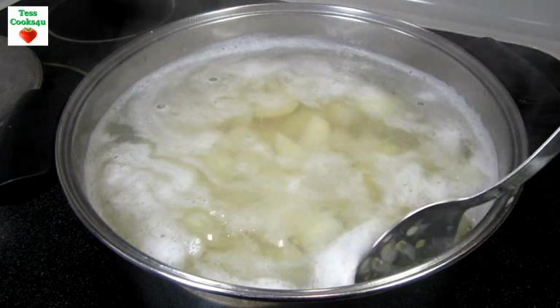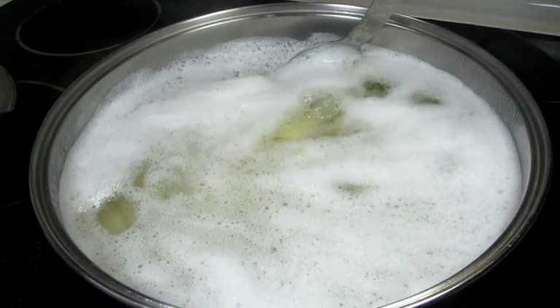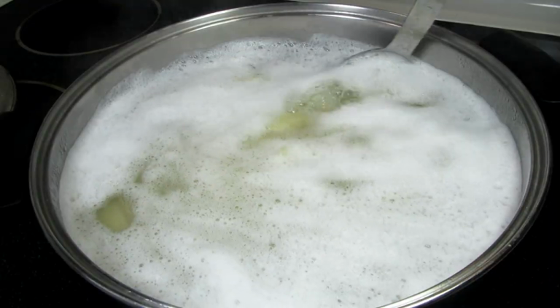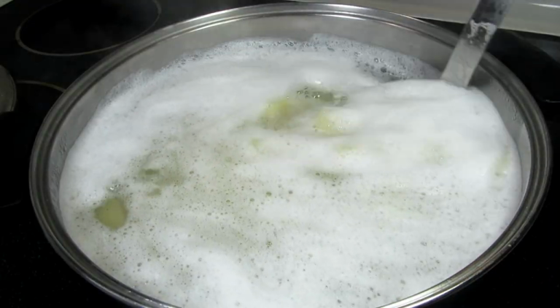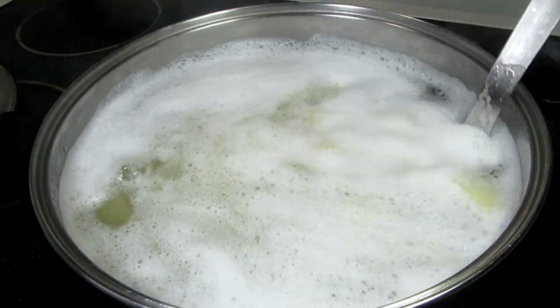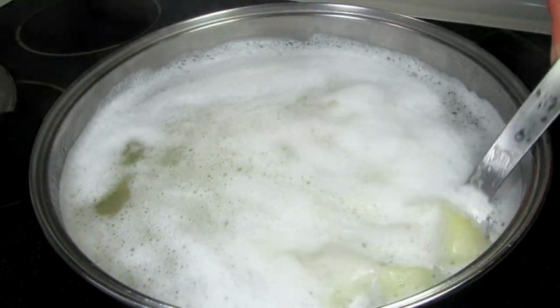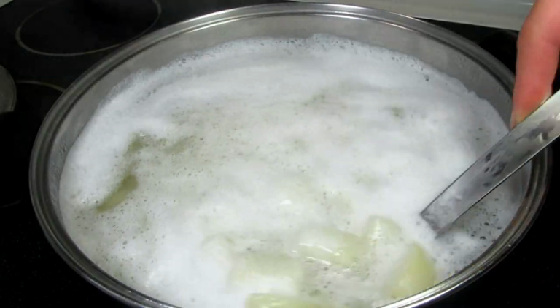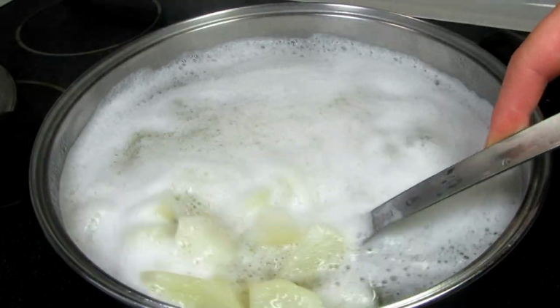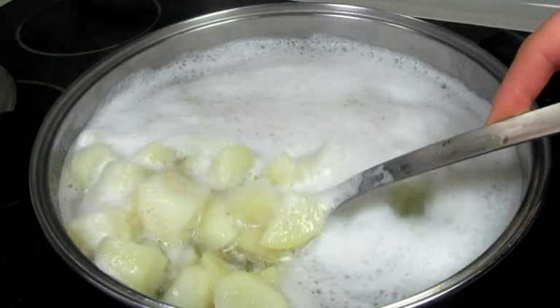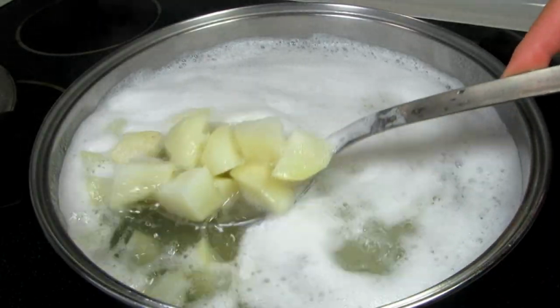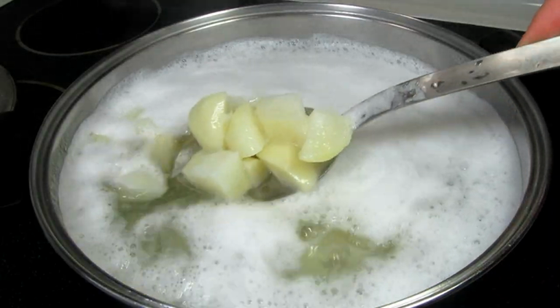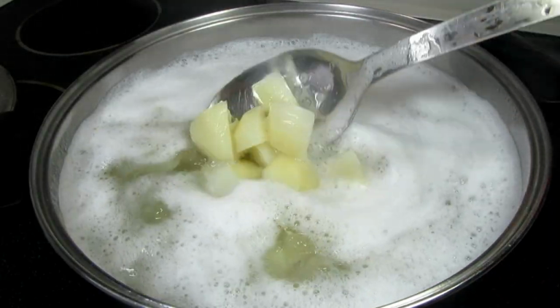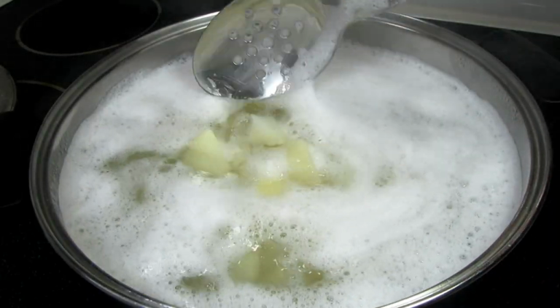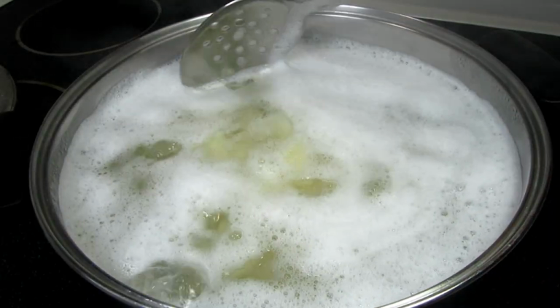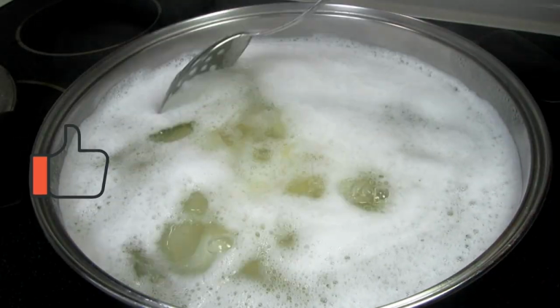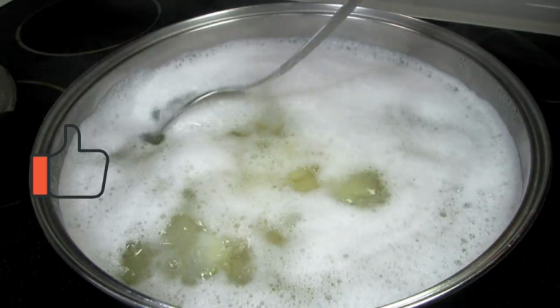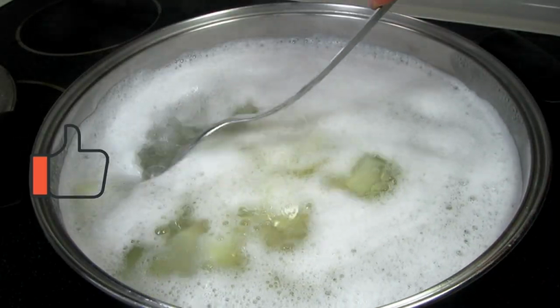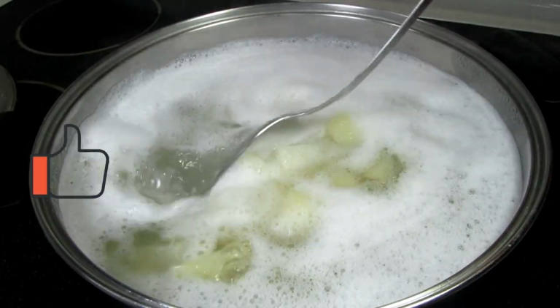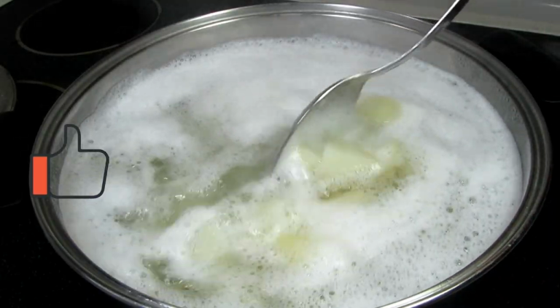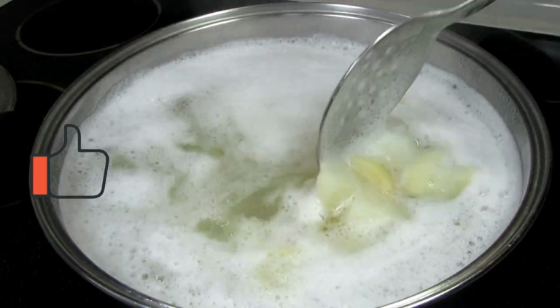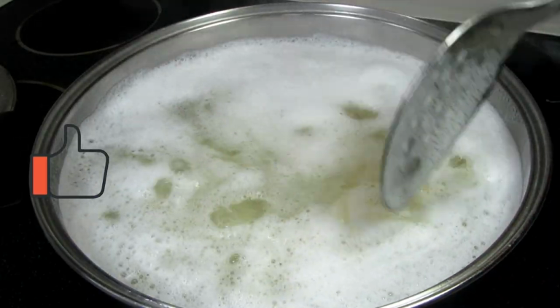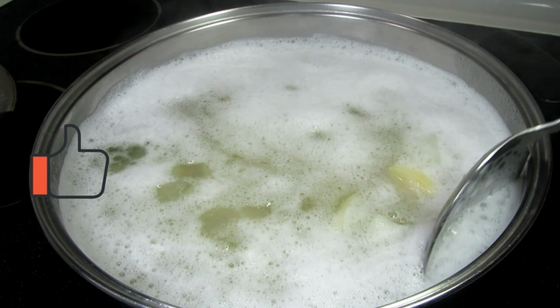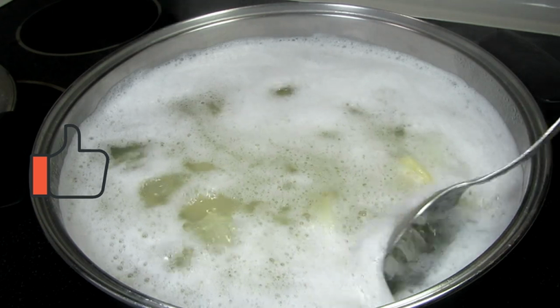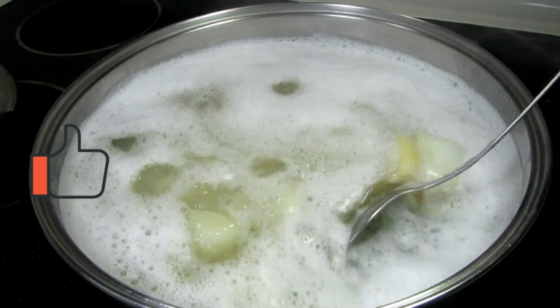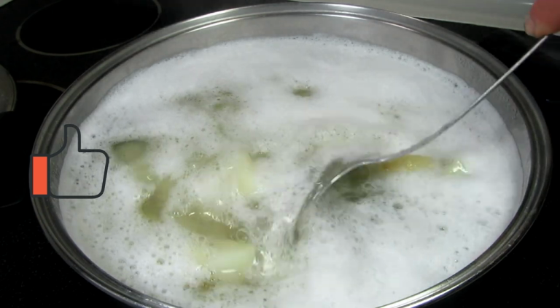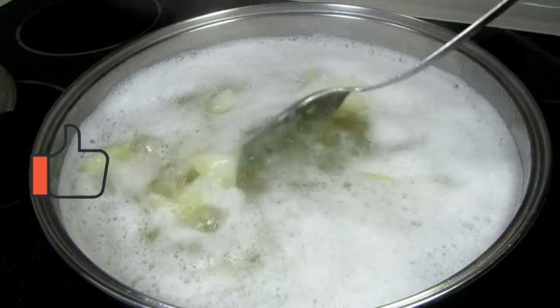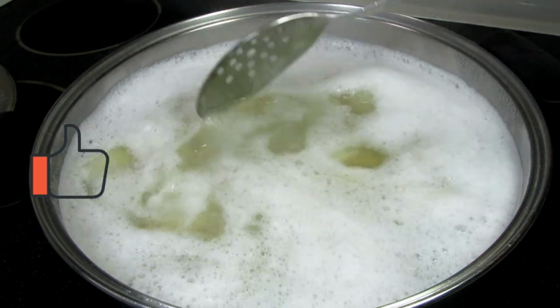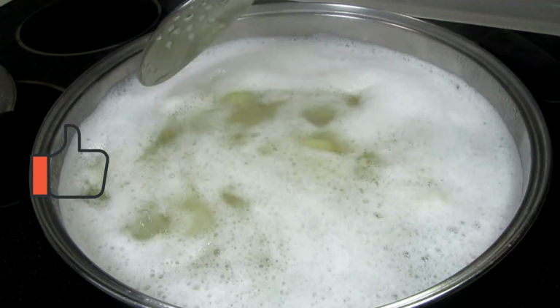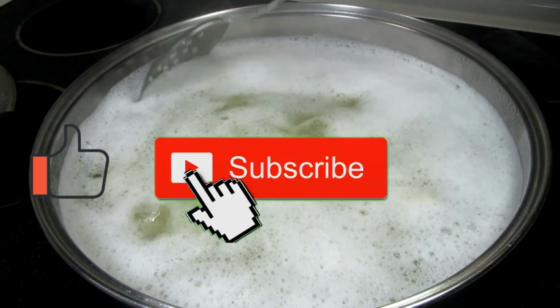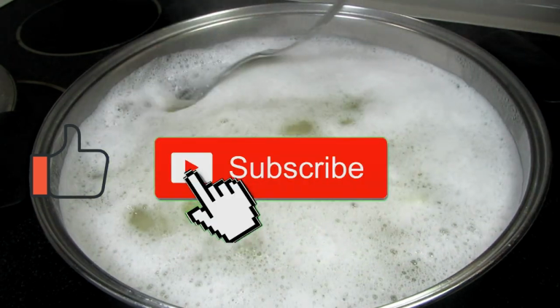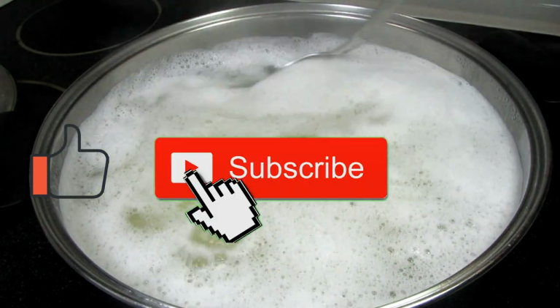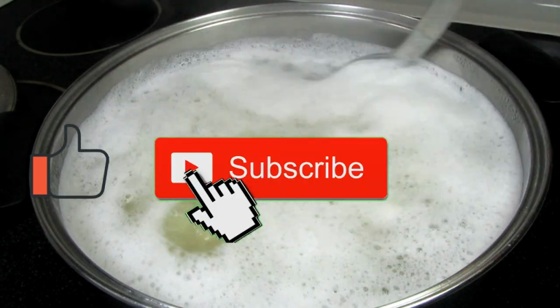Just a reminder that I will leave the recipe and the list of ingredients for the mashed potatoes below this video.